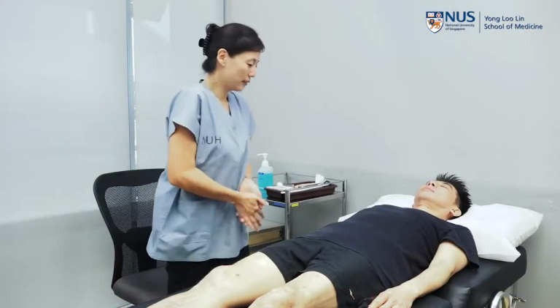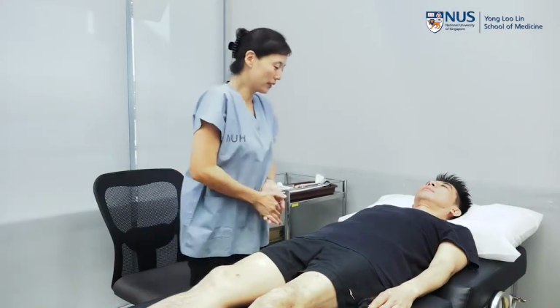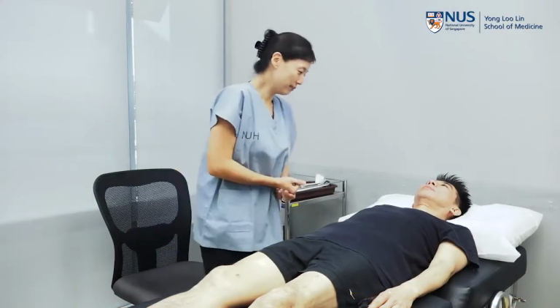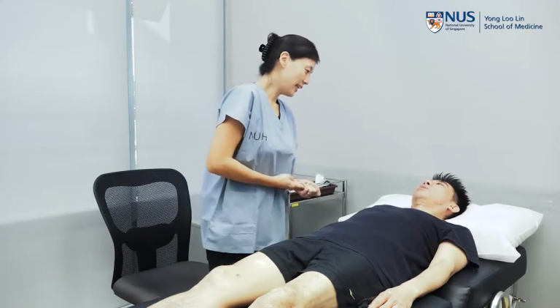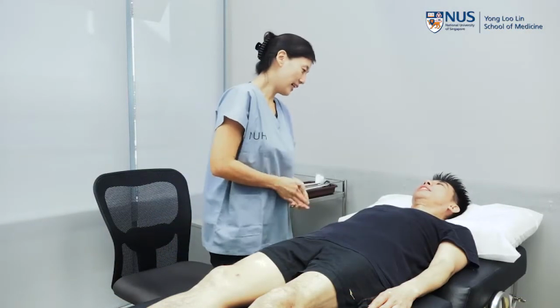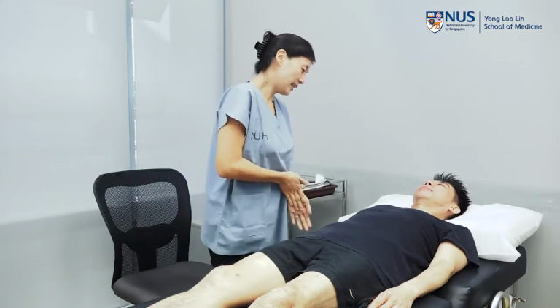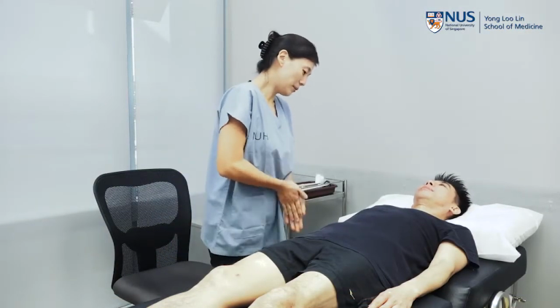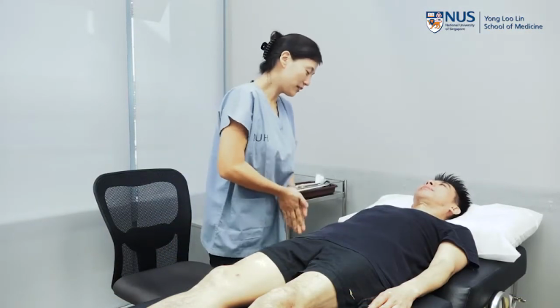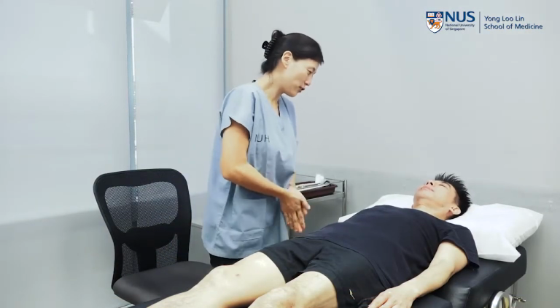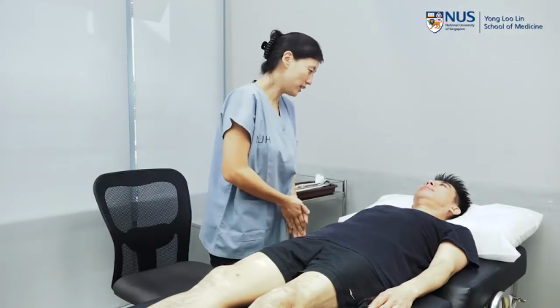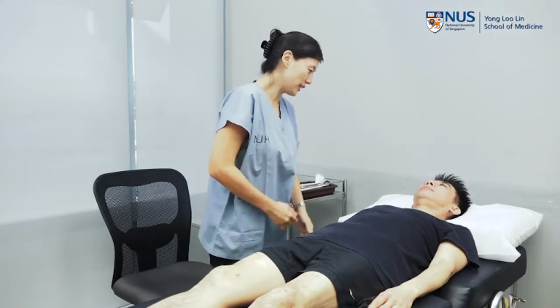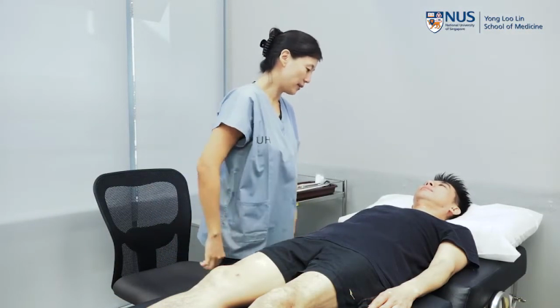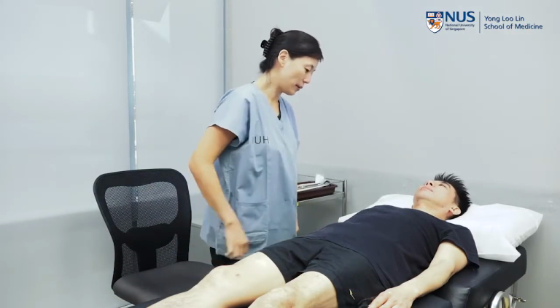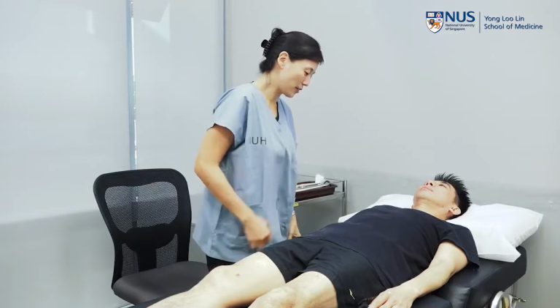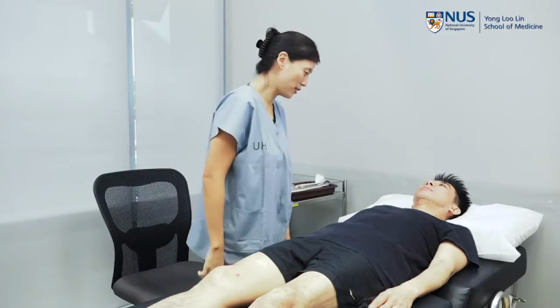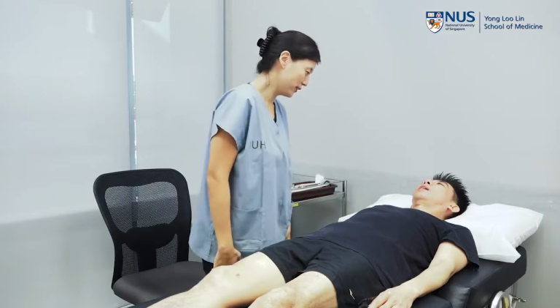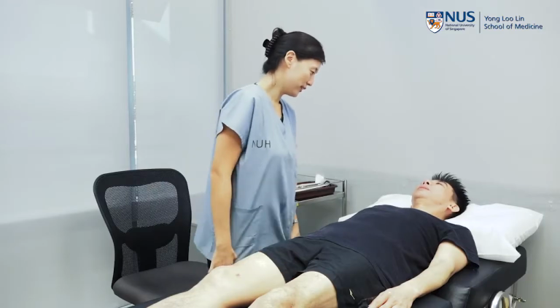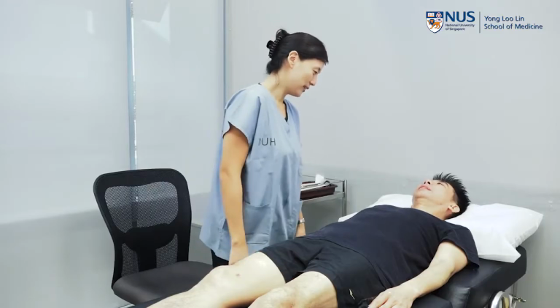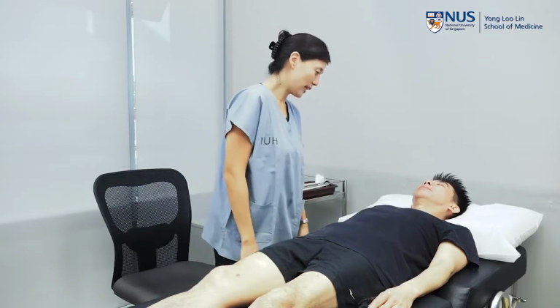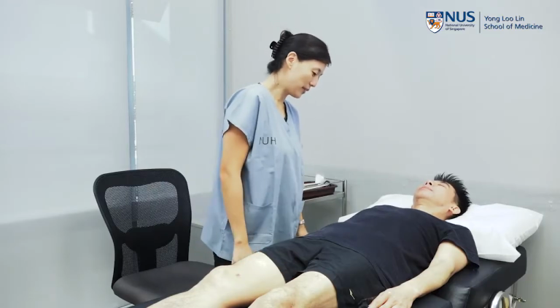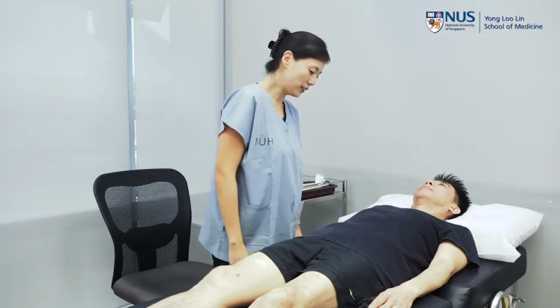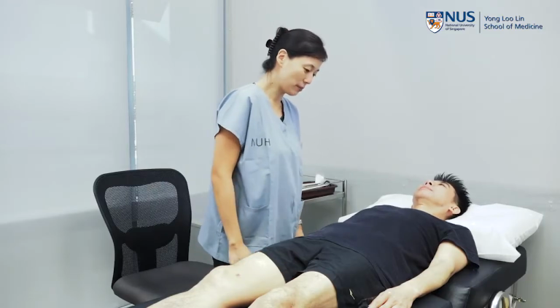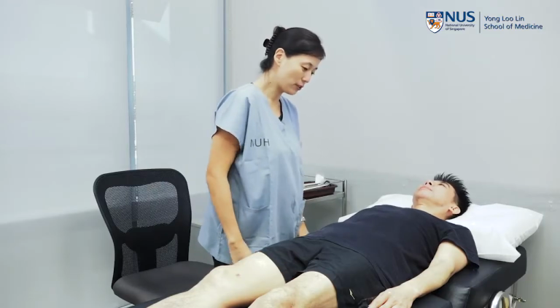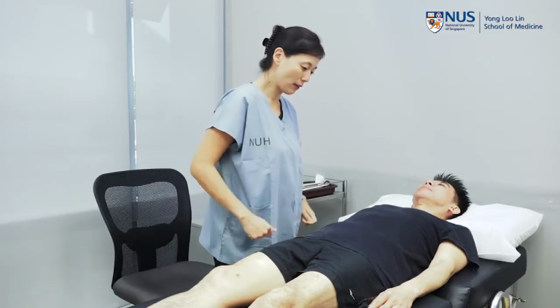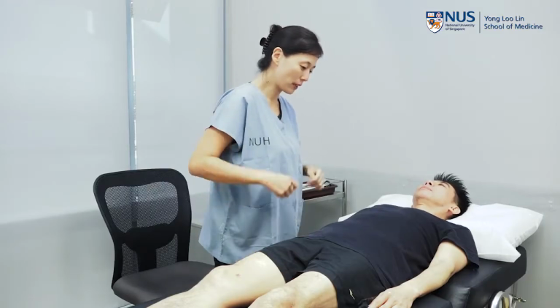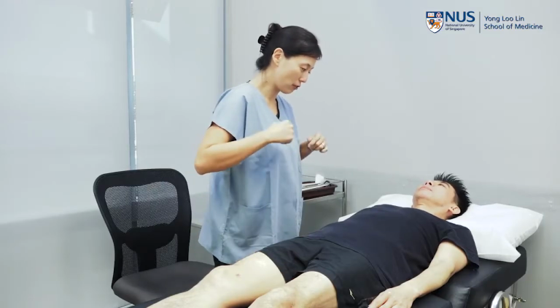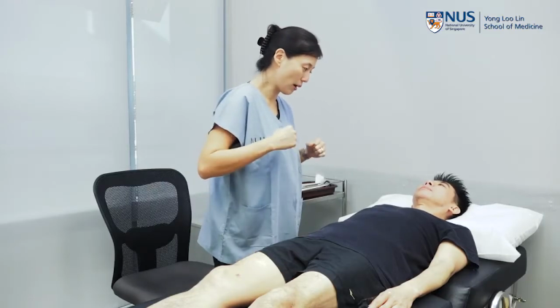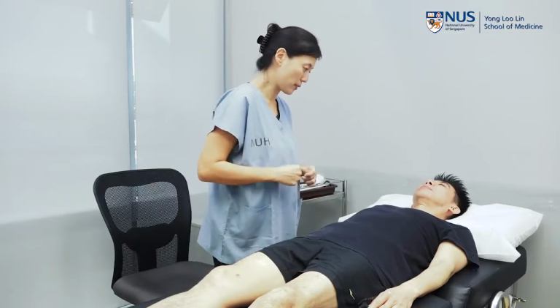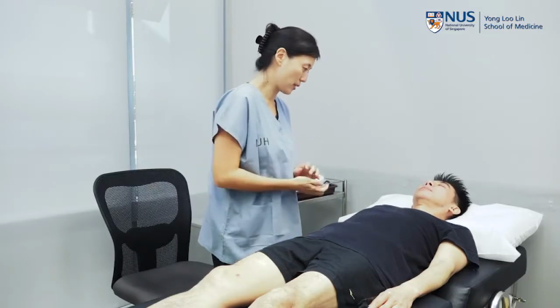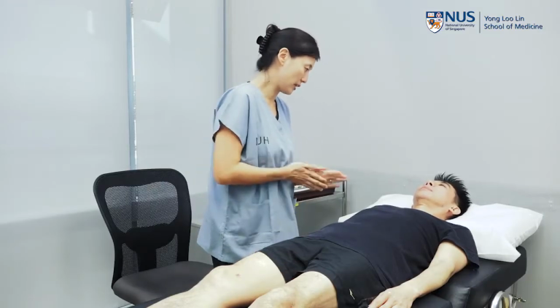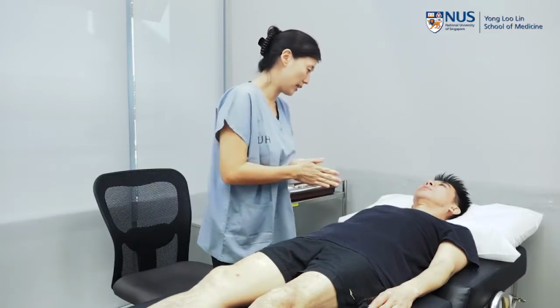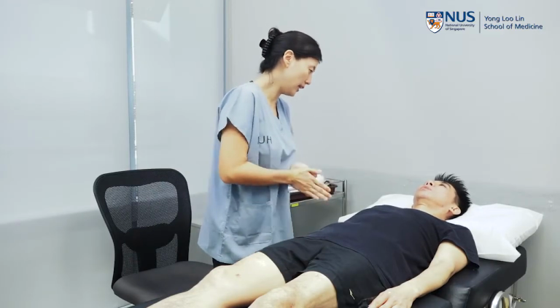Good morning. Hi, I'm a medical student. How may I address you? Peter. Hi Peter. So I'm just going to have a look at your arms today. Is that okay?